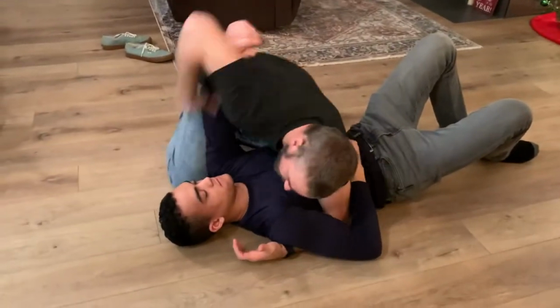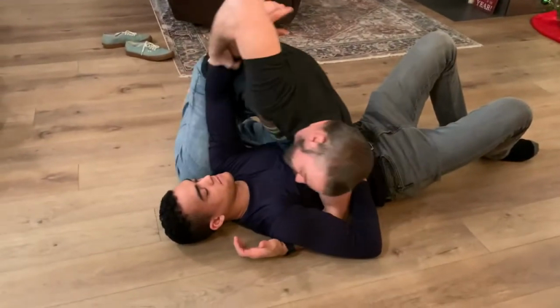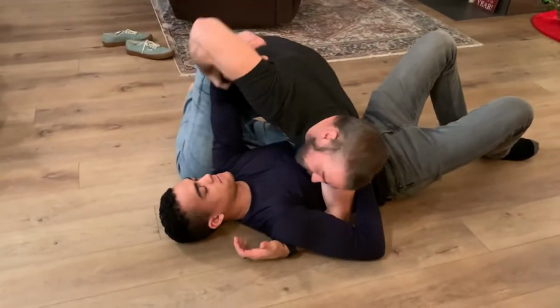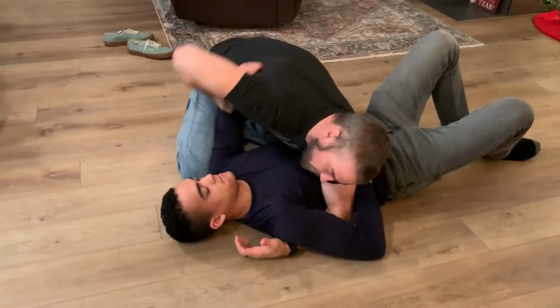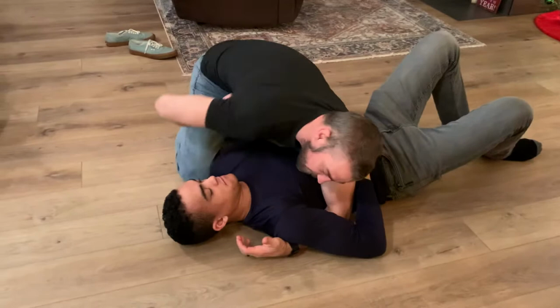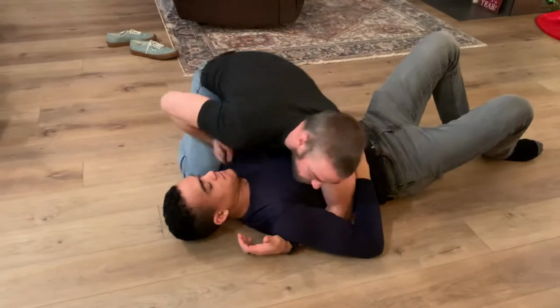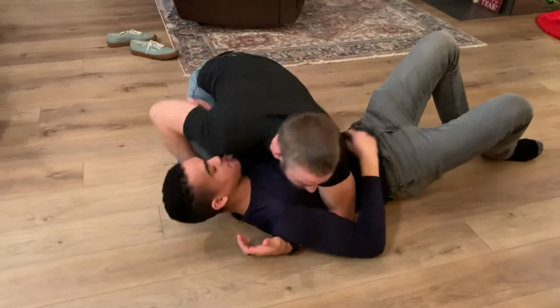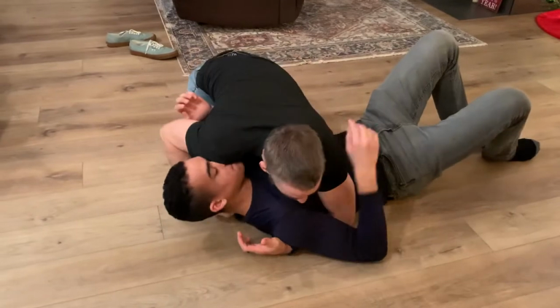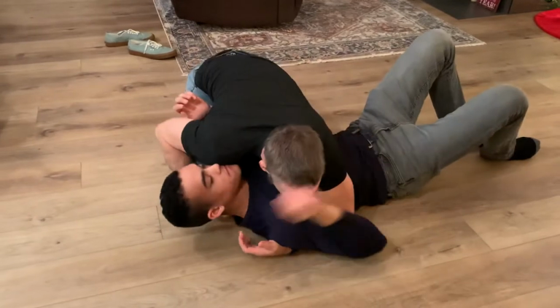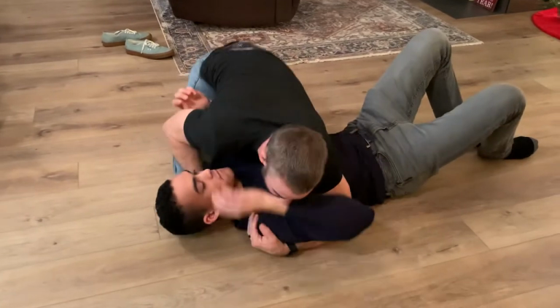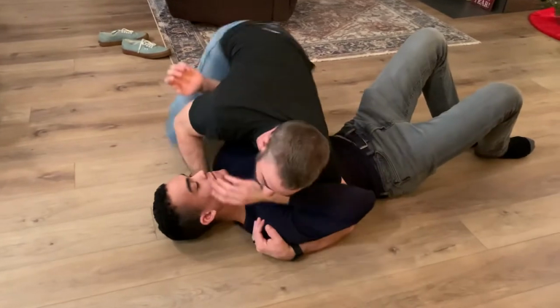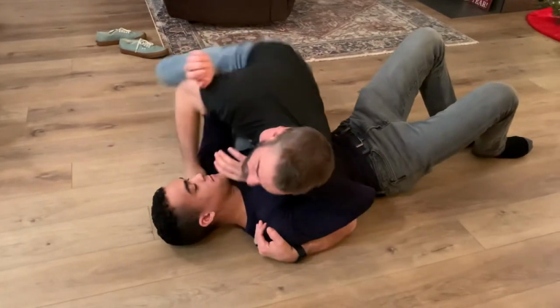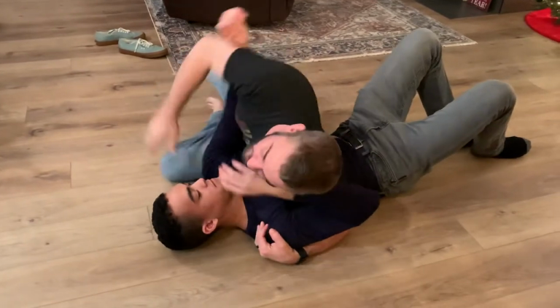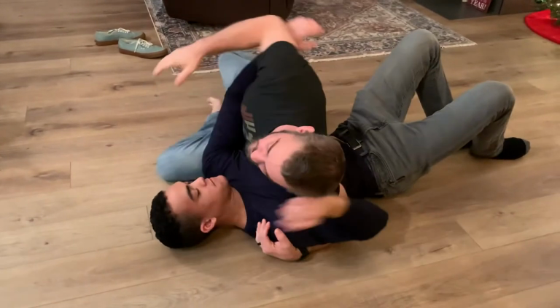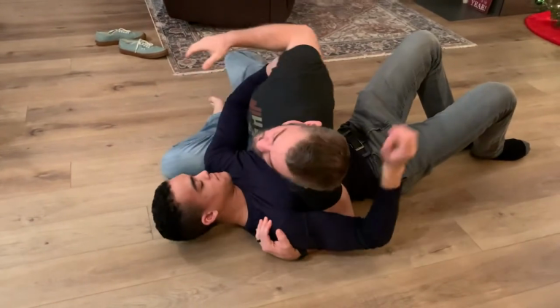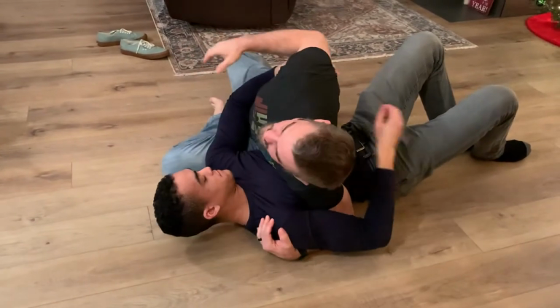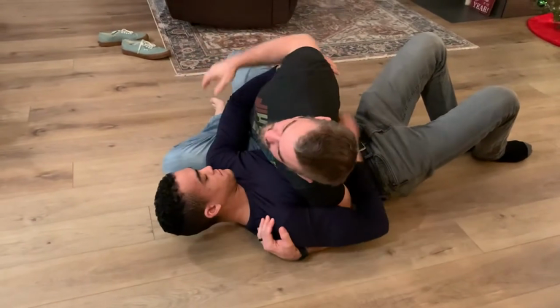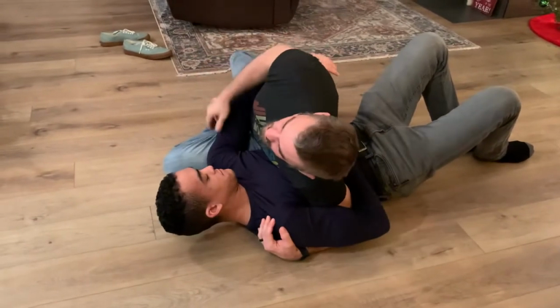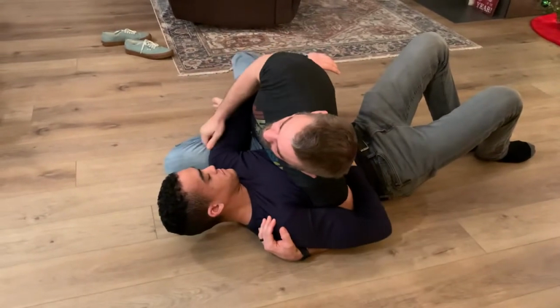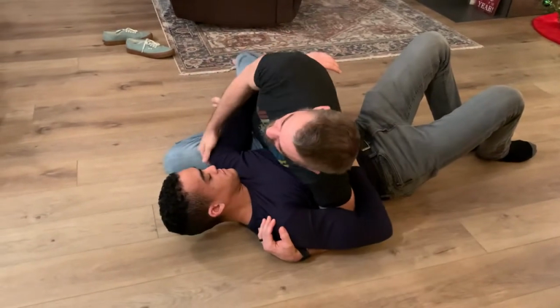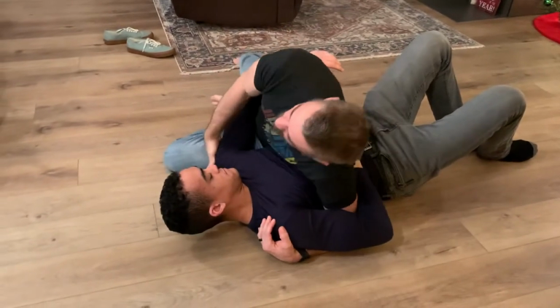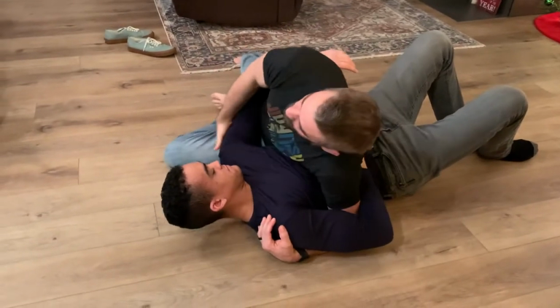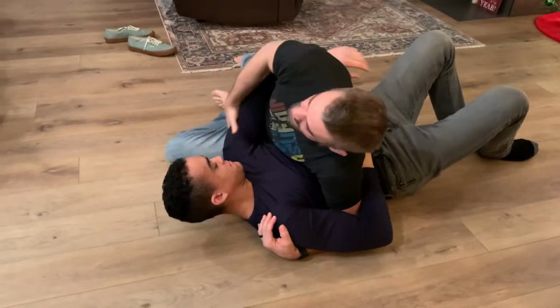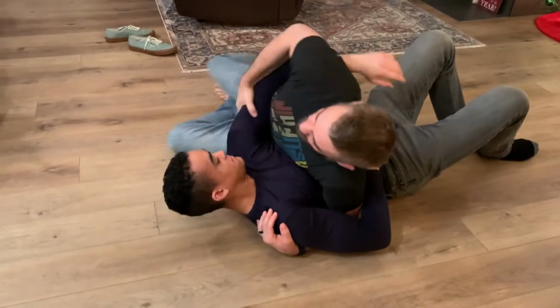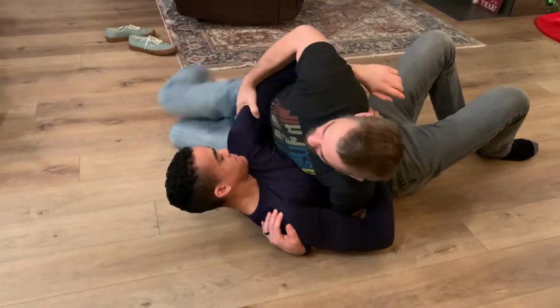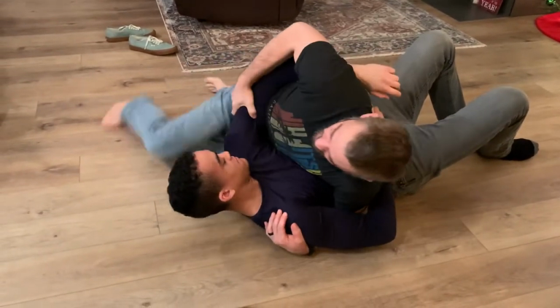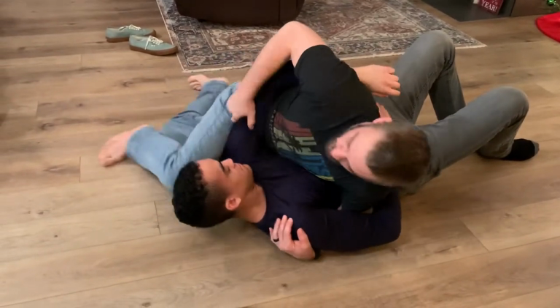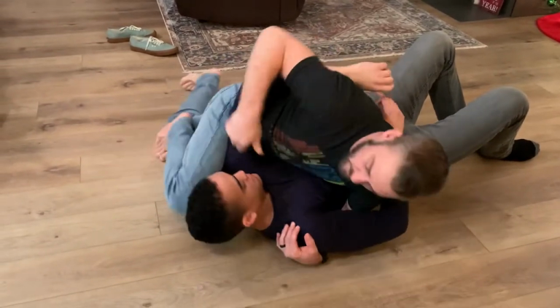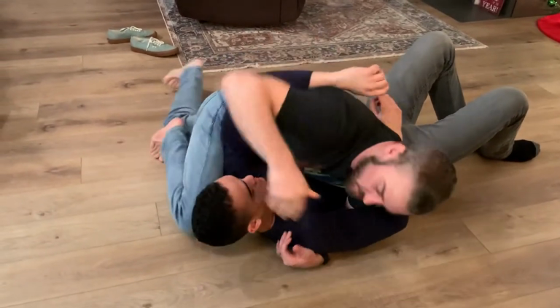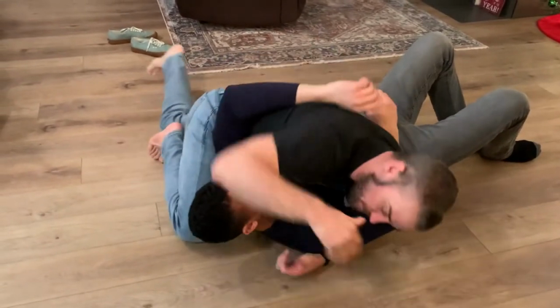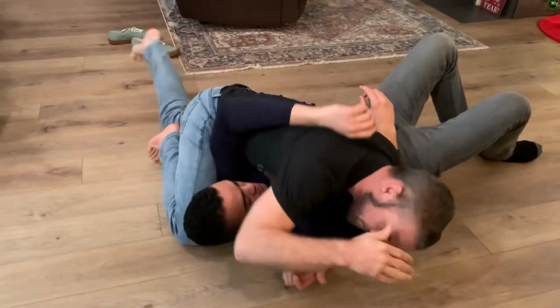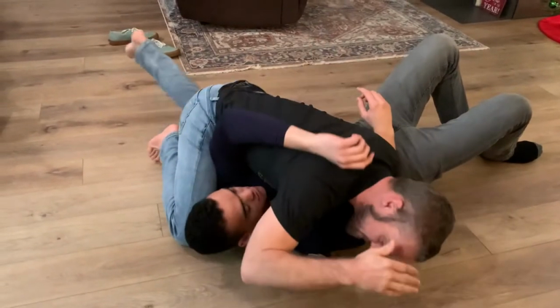If his elbow's in, this won't work. I'm gonna have to sit short, pull his elbow, and then re-scrape up his knee.